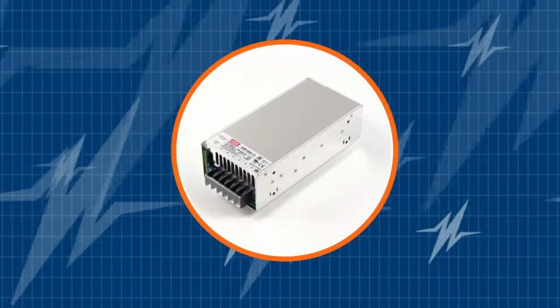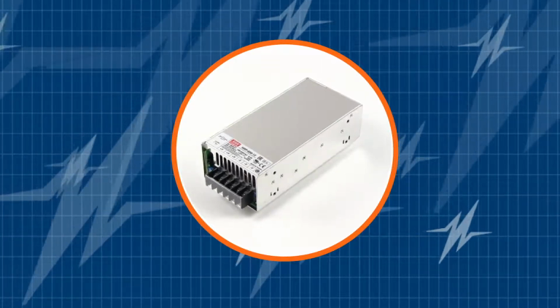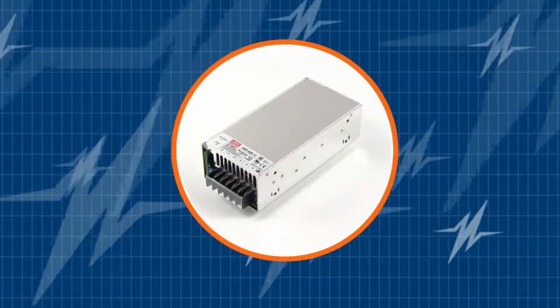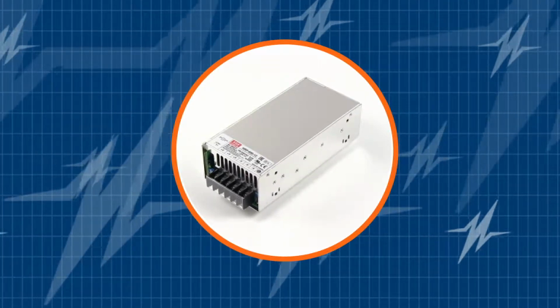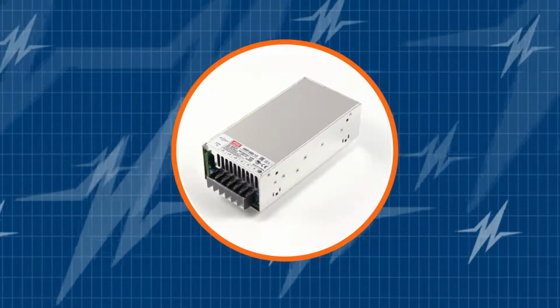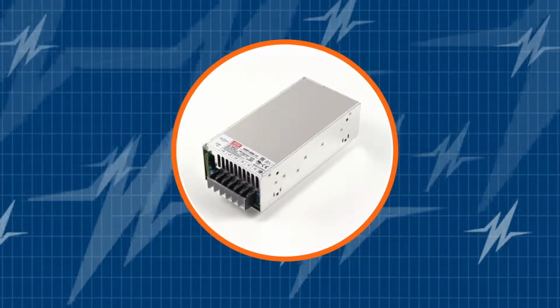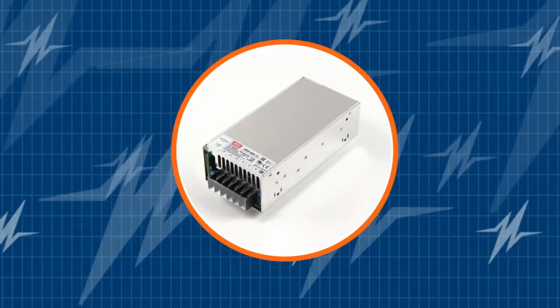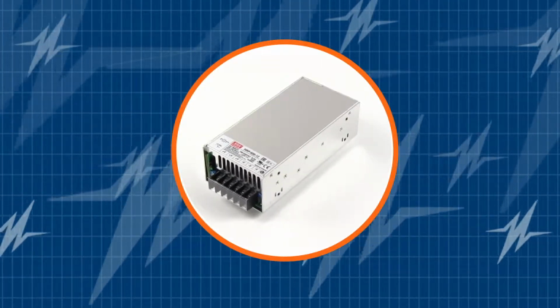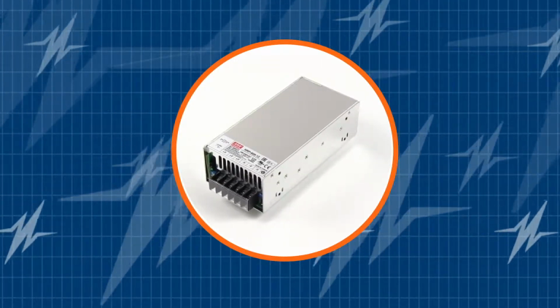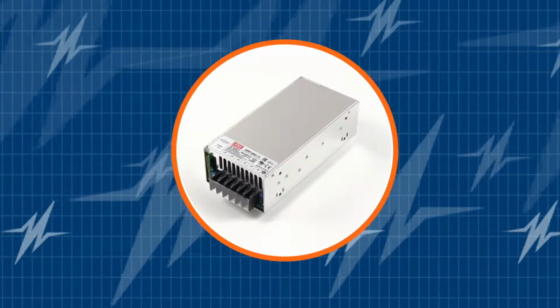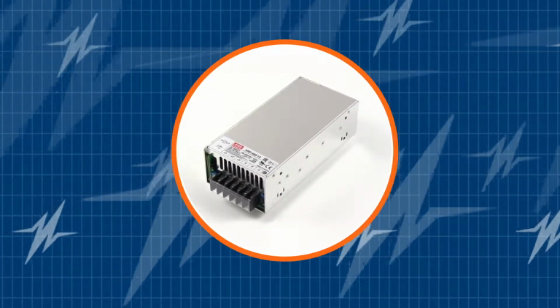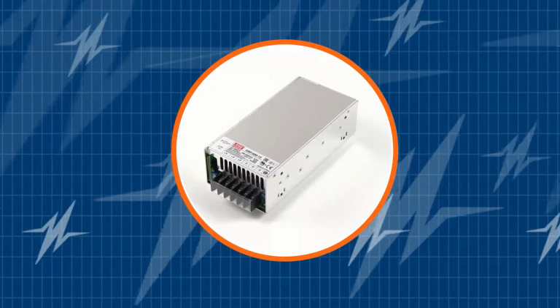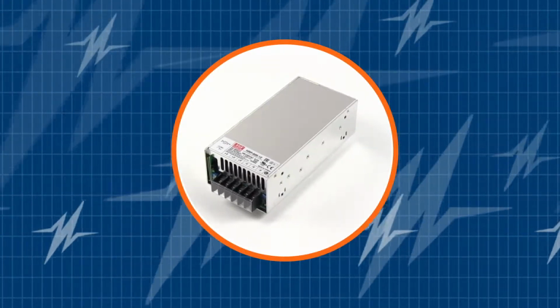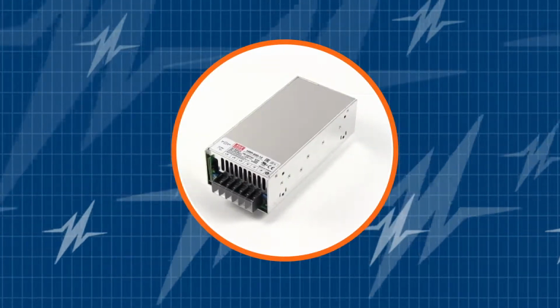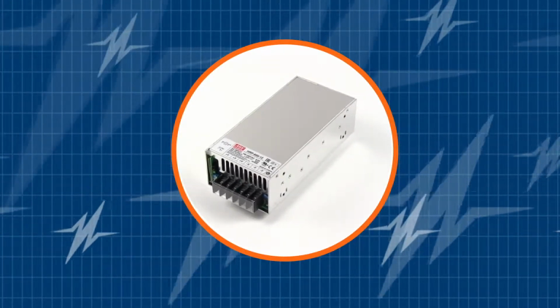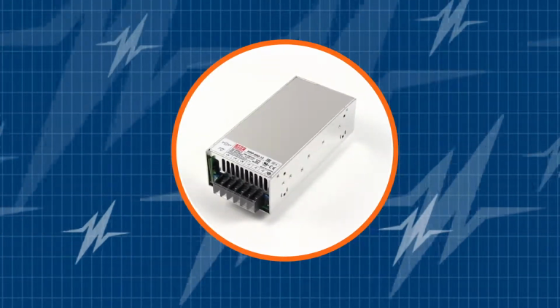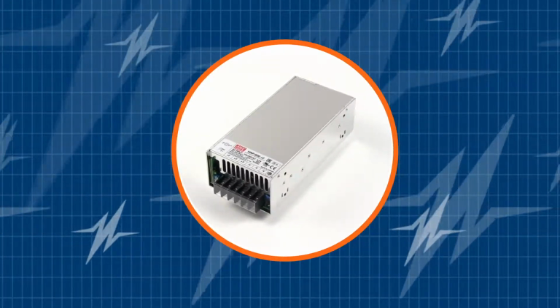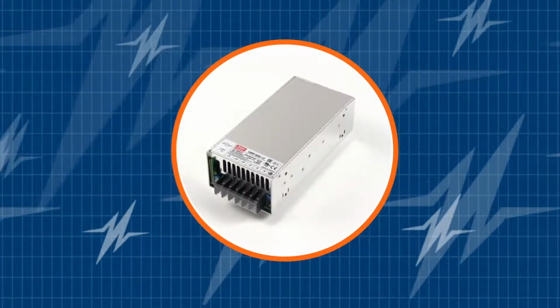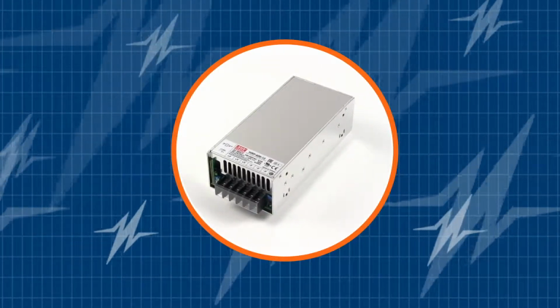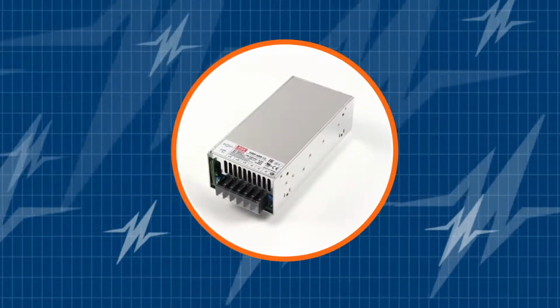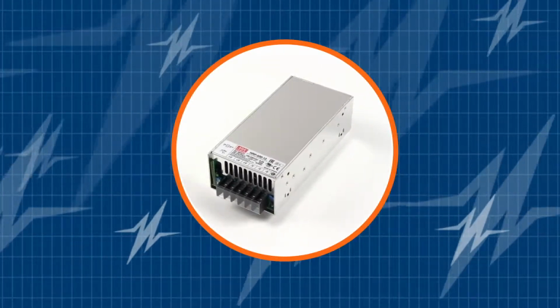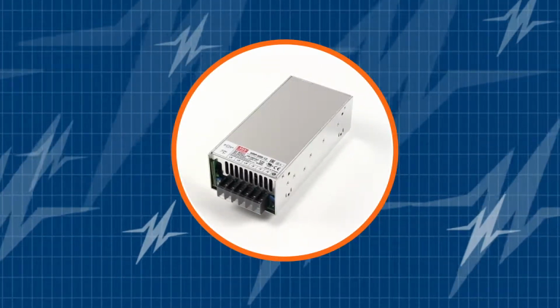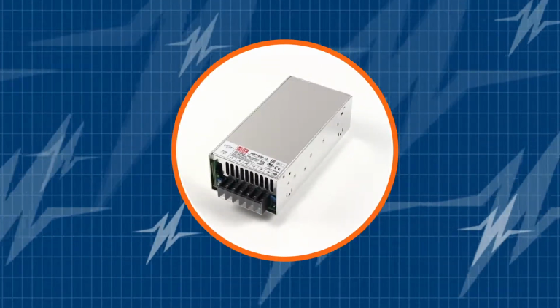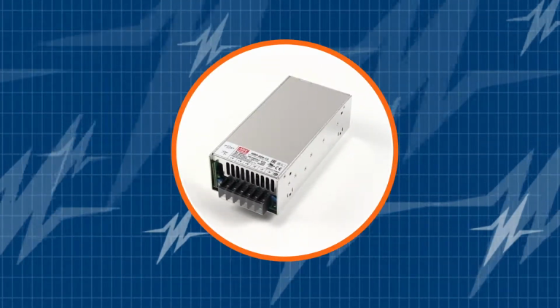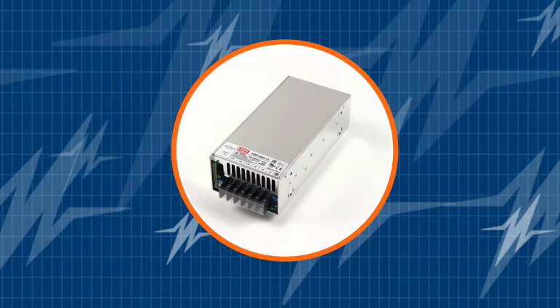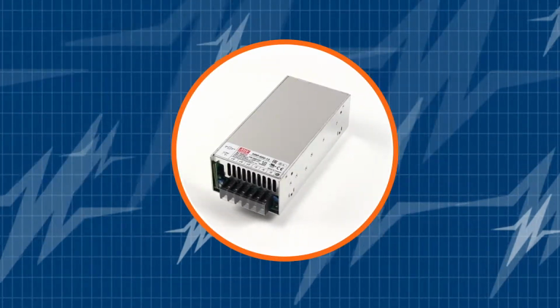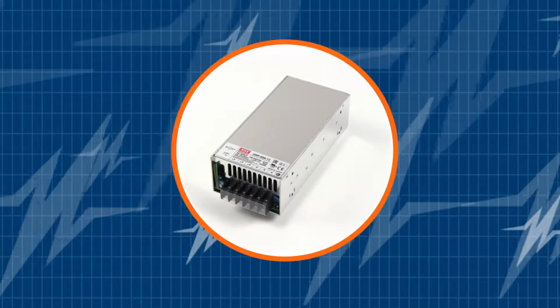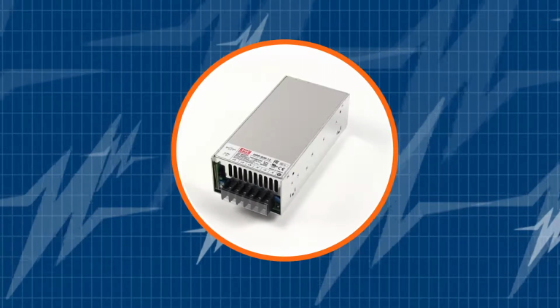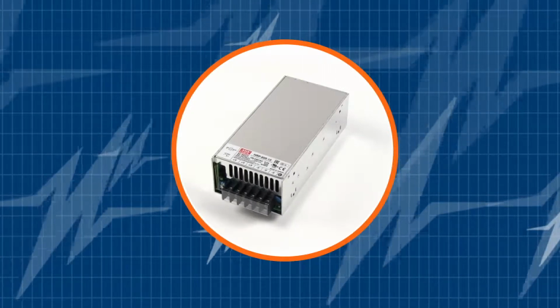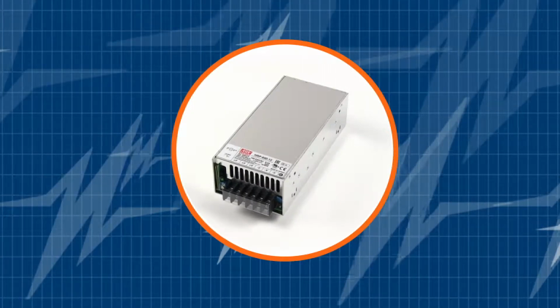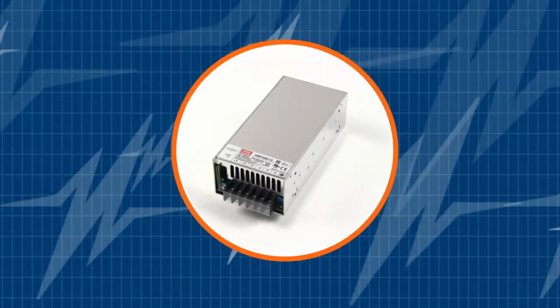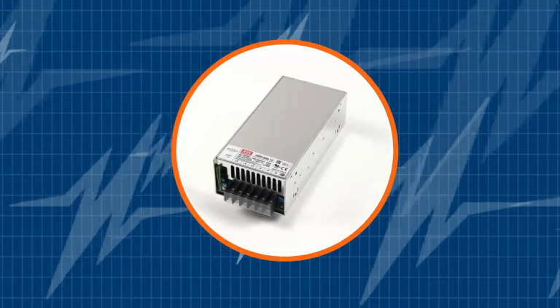Subscribe to our channel and be the first to learn about the newest and greatest AC DC power supplies in the market.